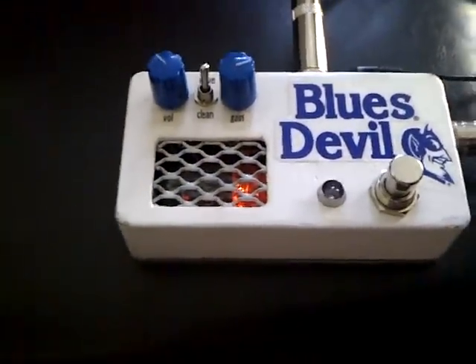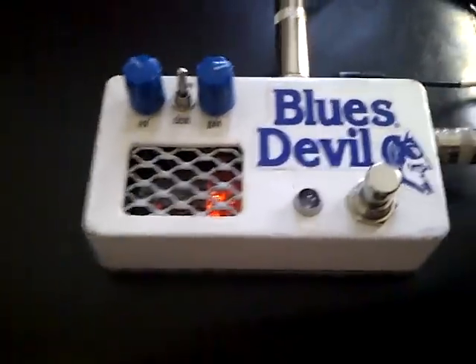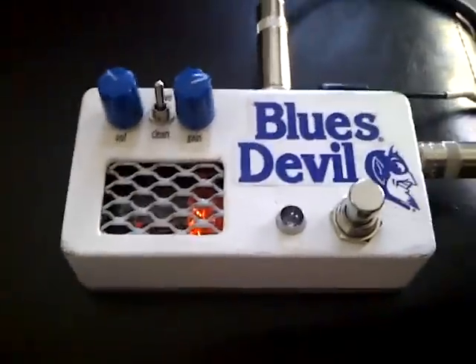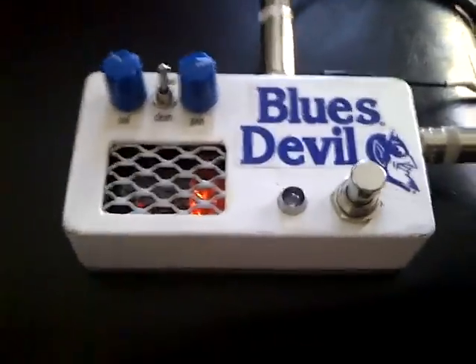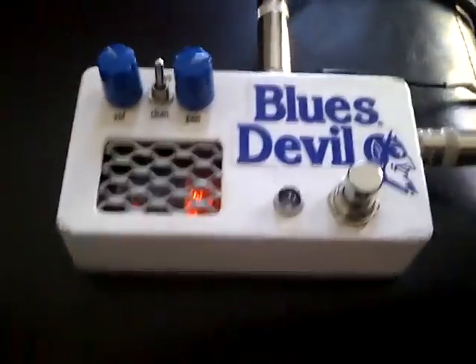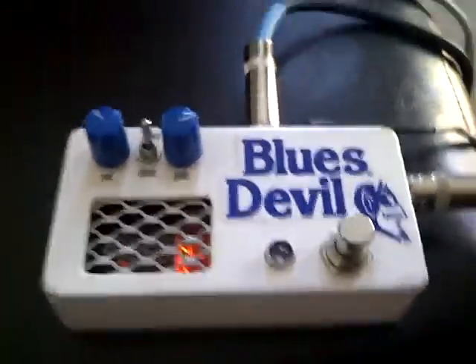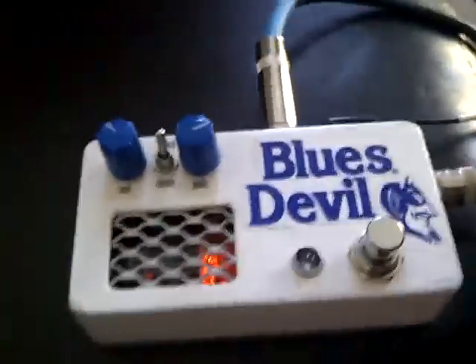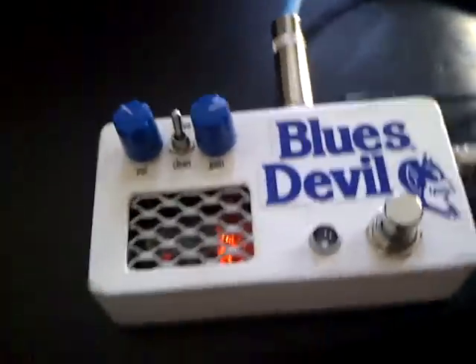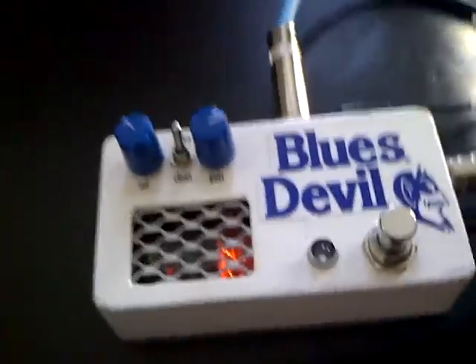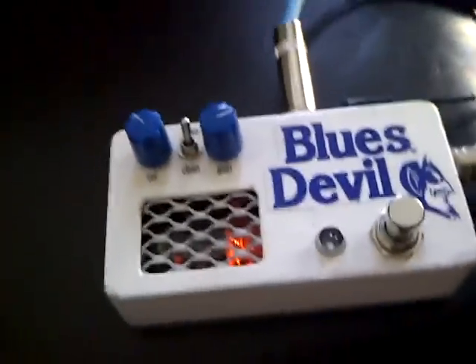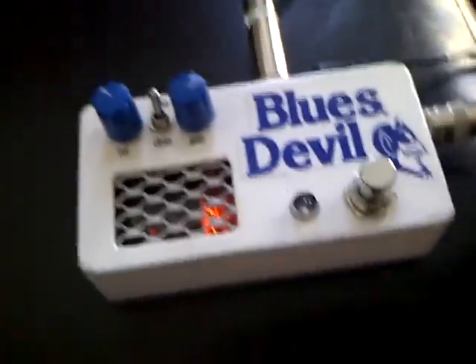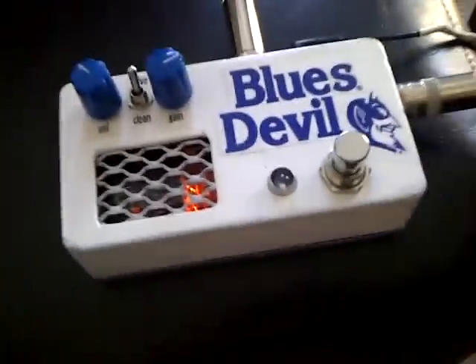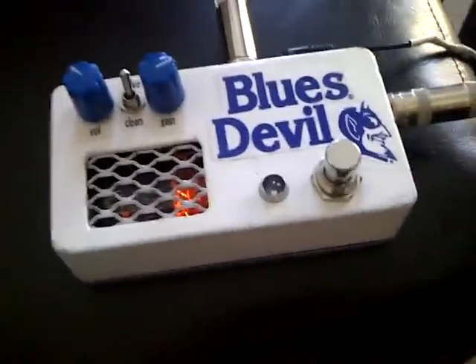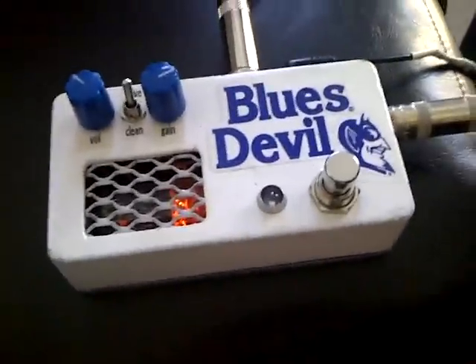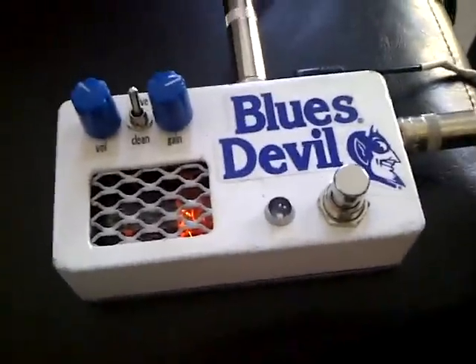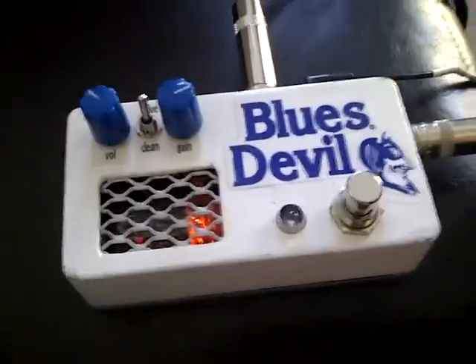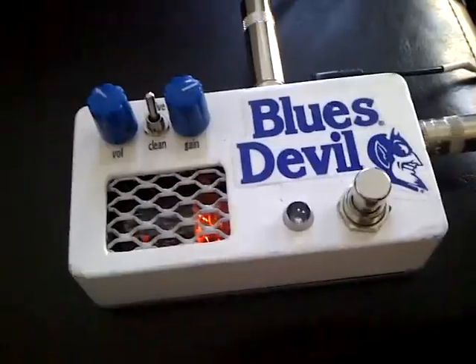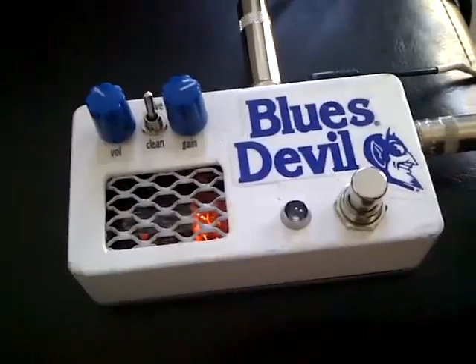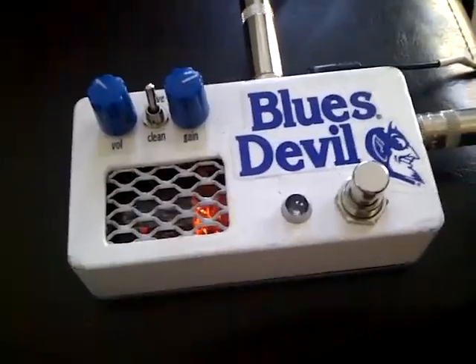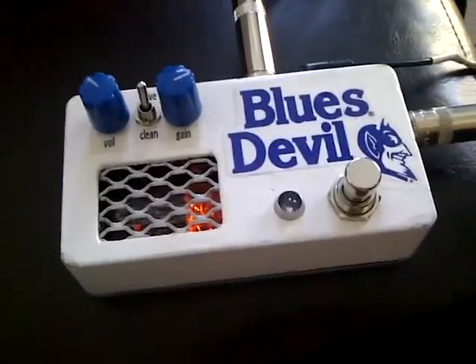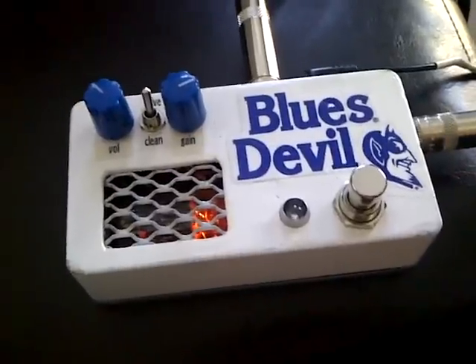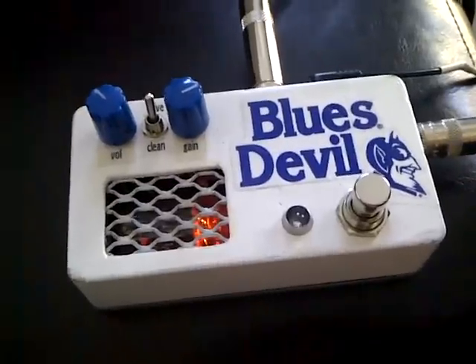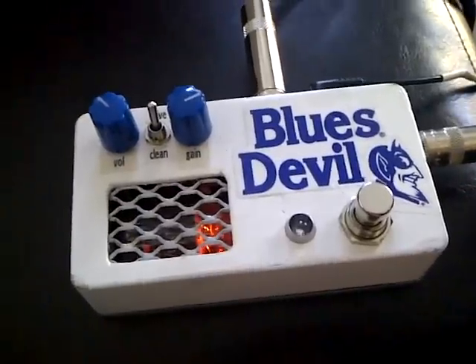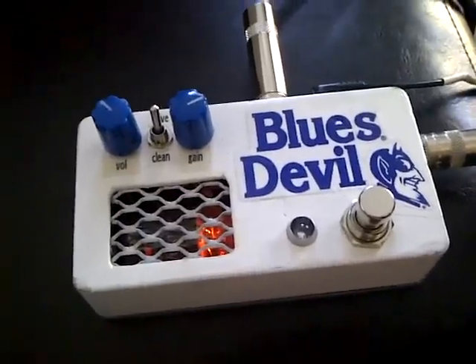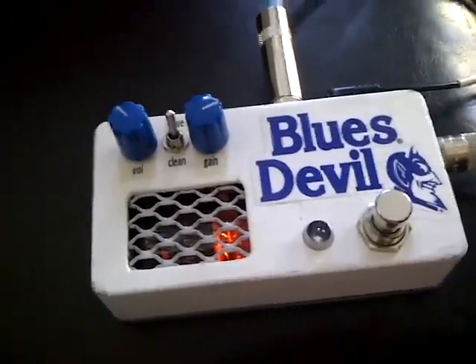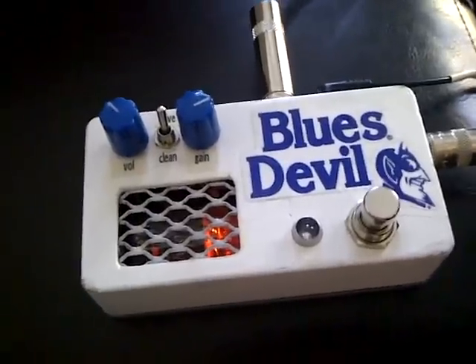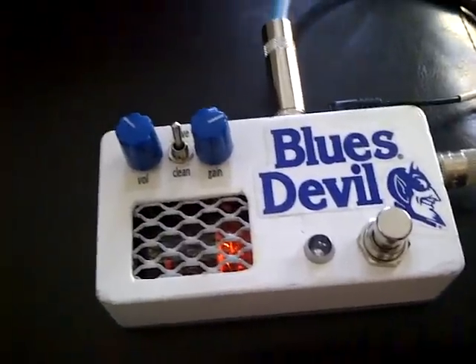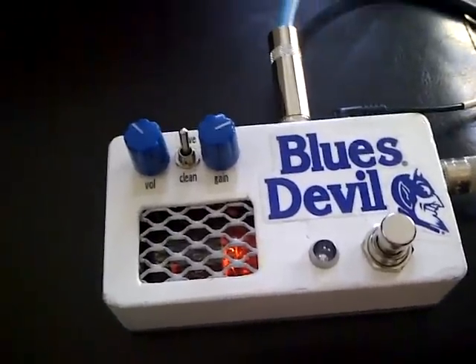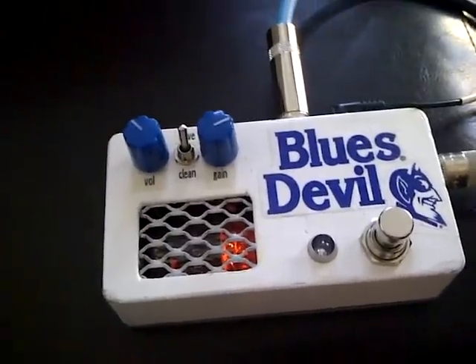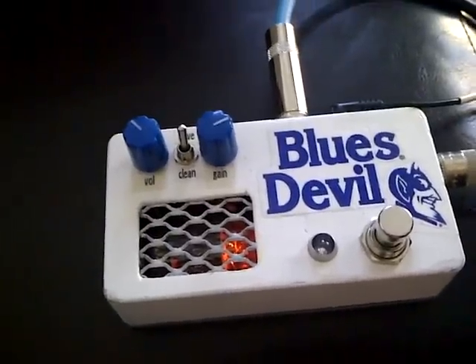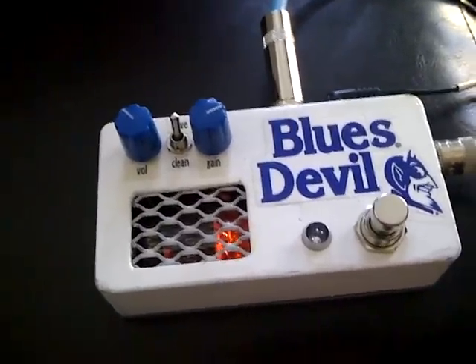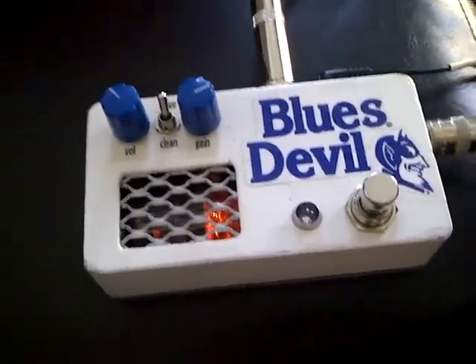Without the Blues Devil, this is connected to my Larravee acoustic. Here's what it sounds like clean.